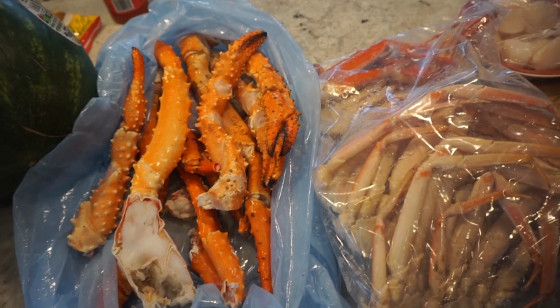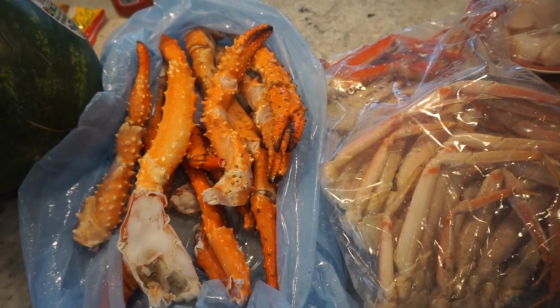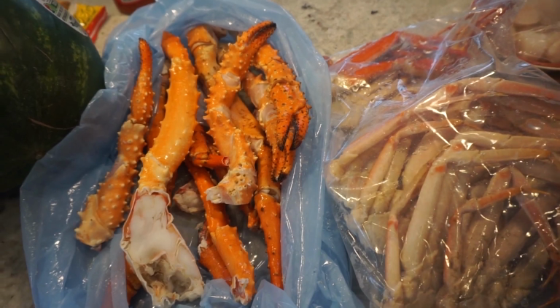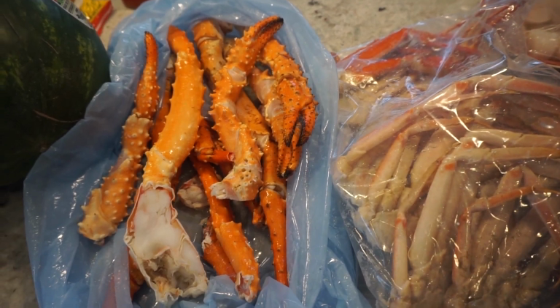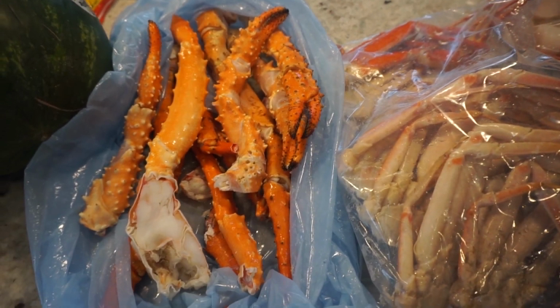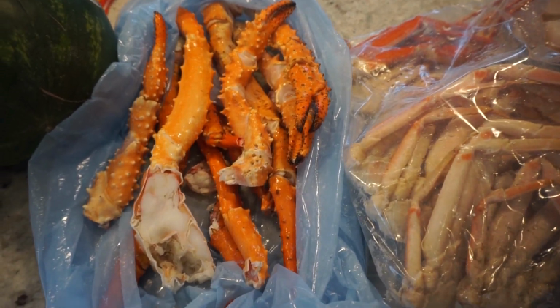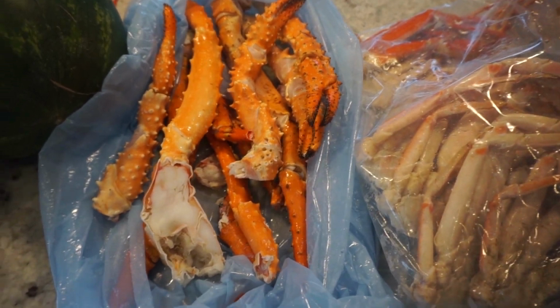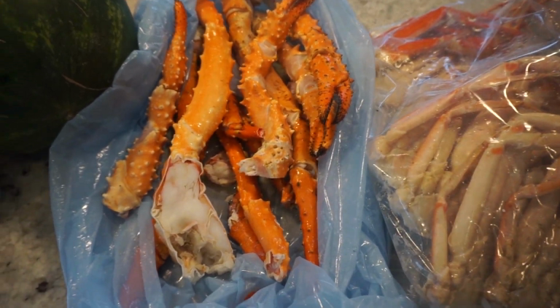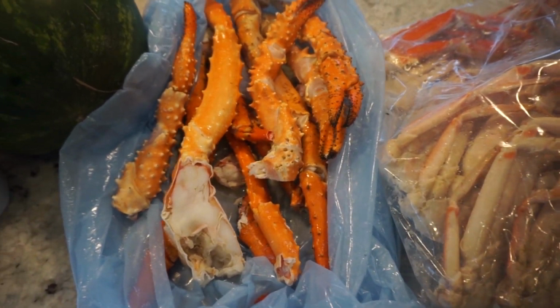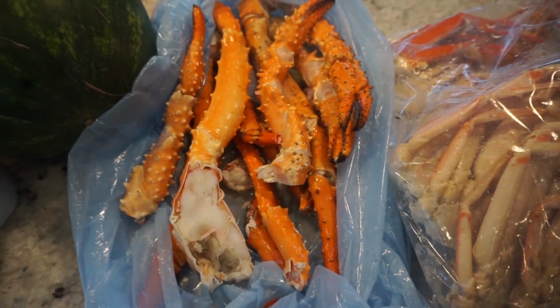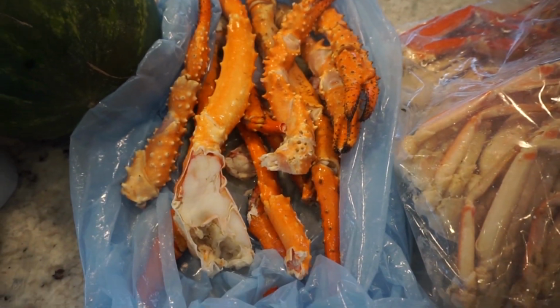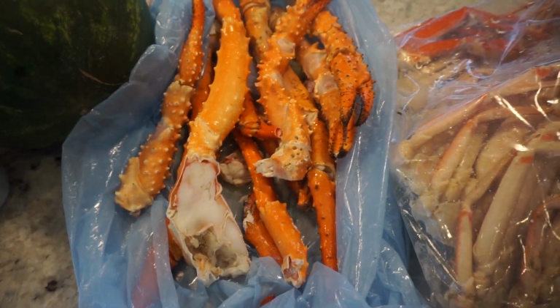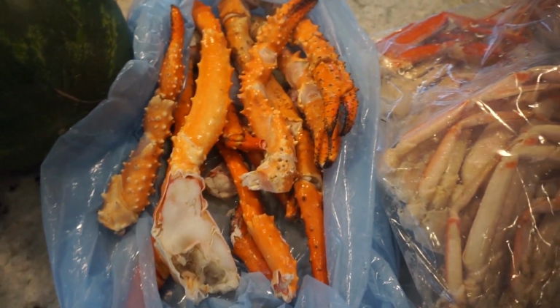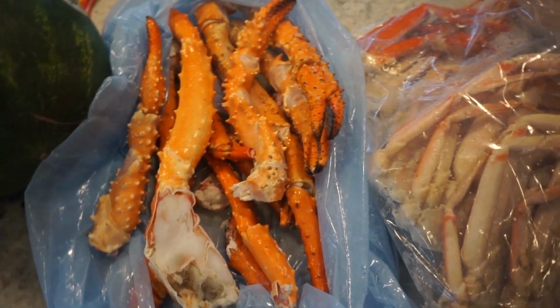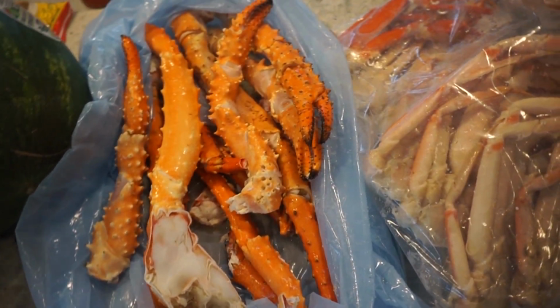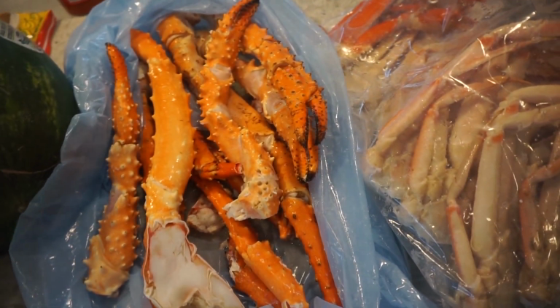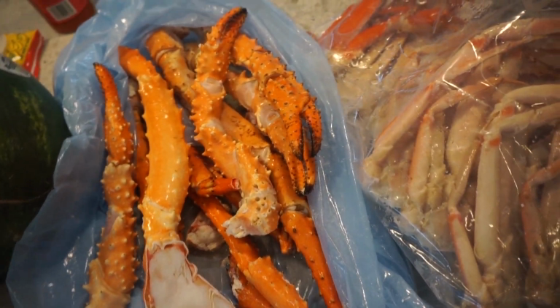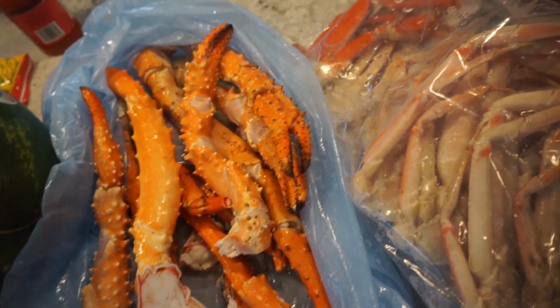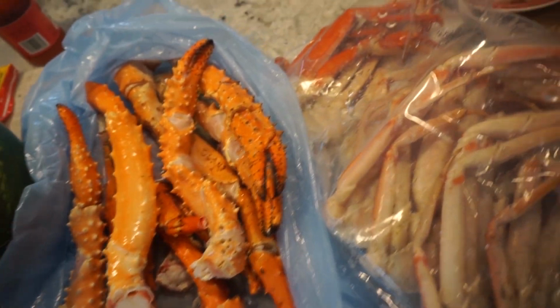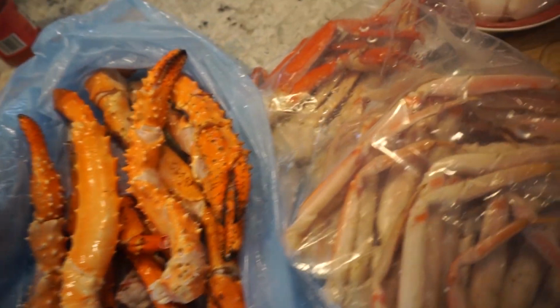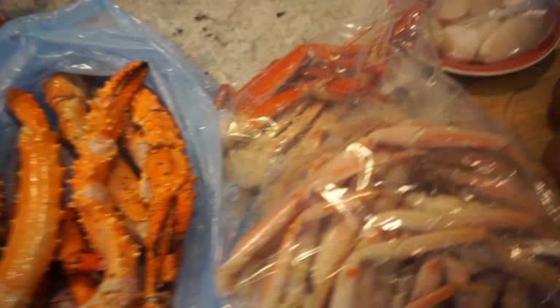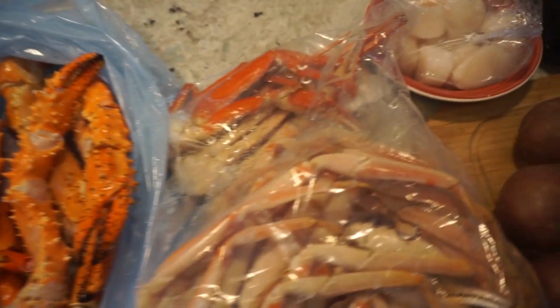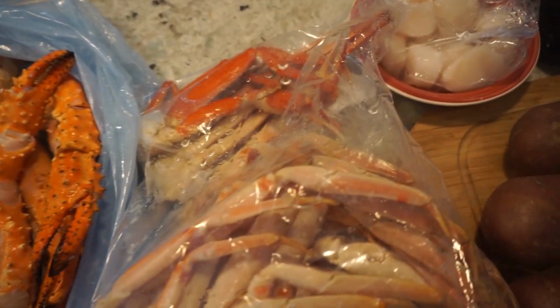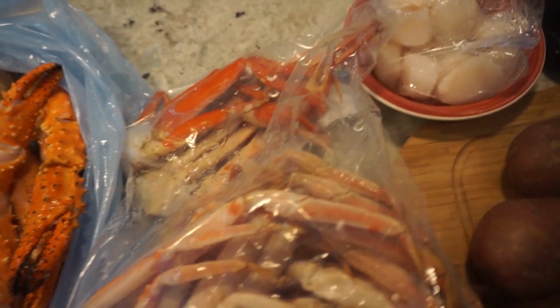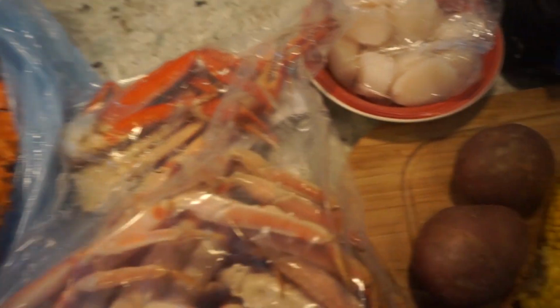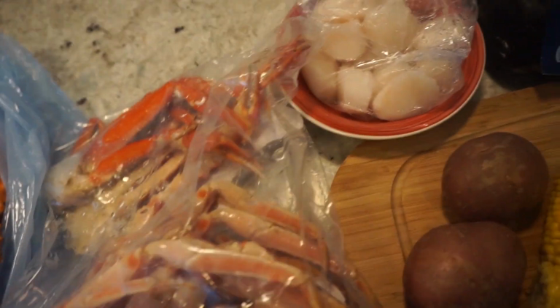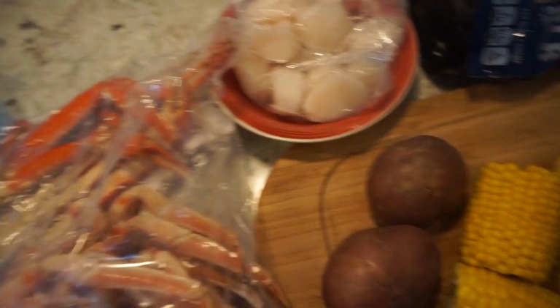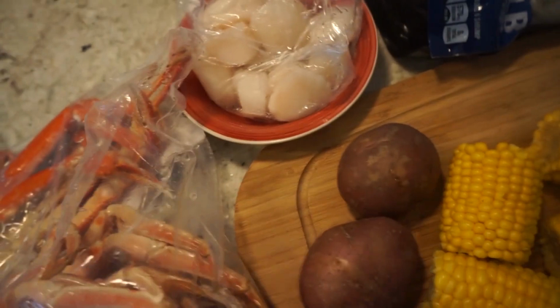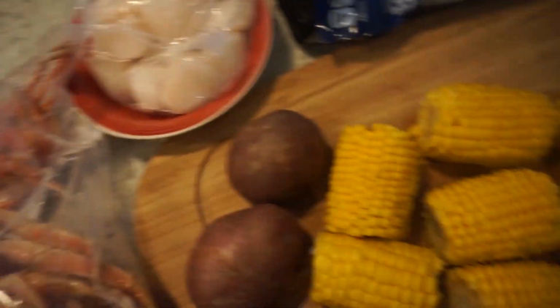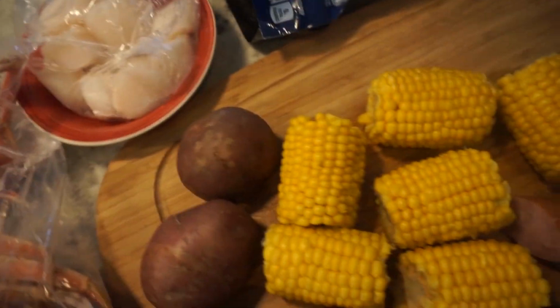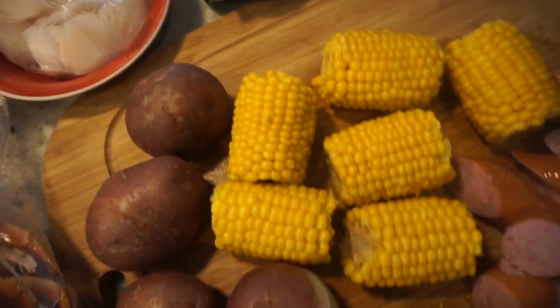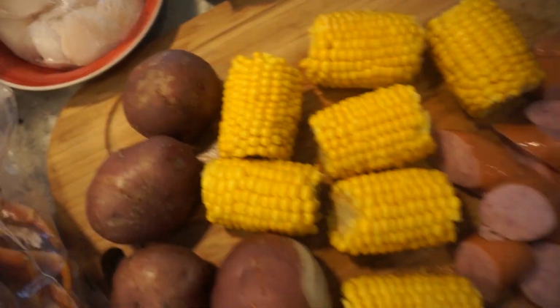Hey guys, welcome back to my channel. So today we are making a seafood boil.